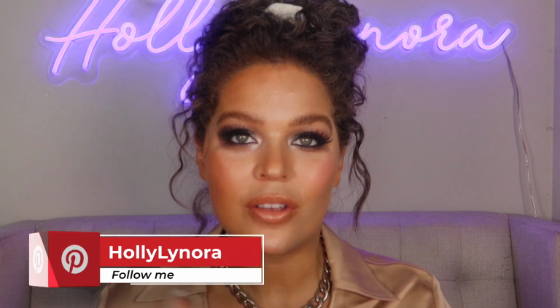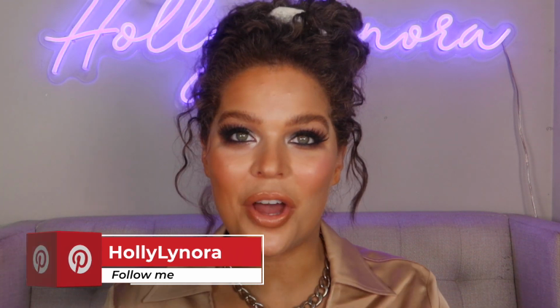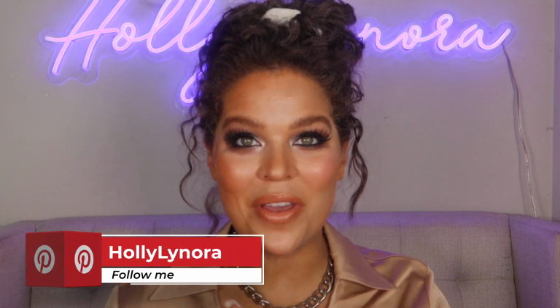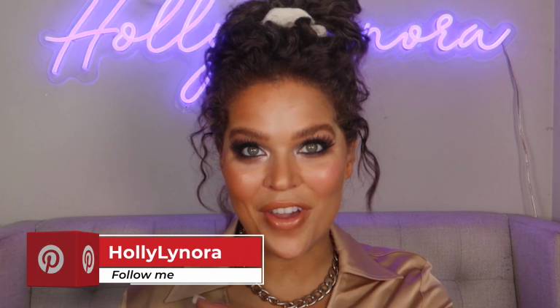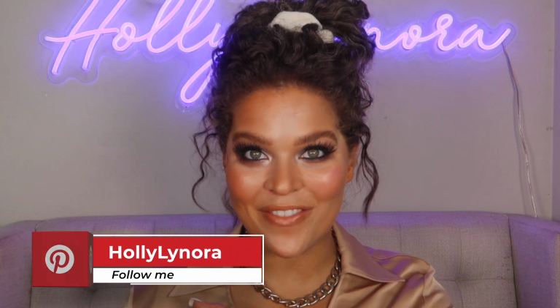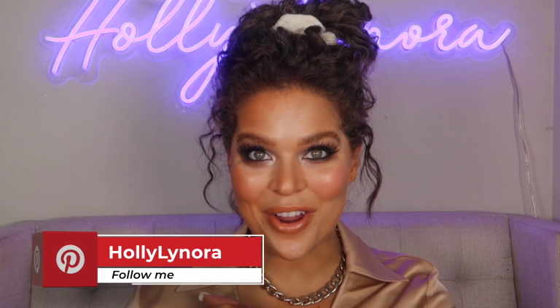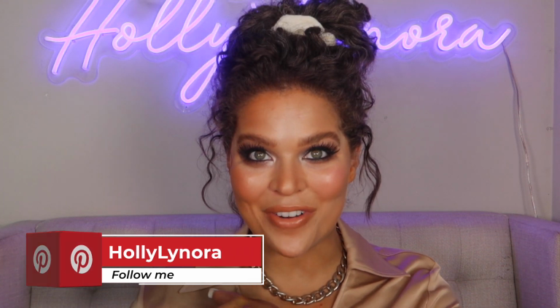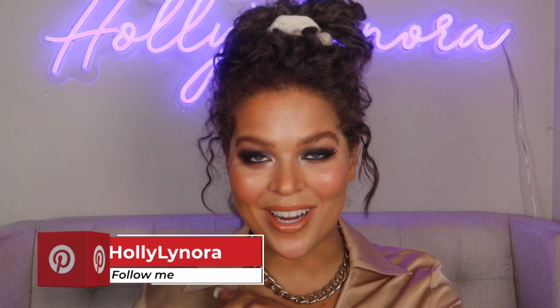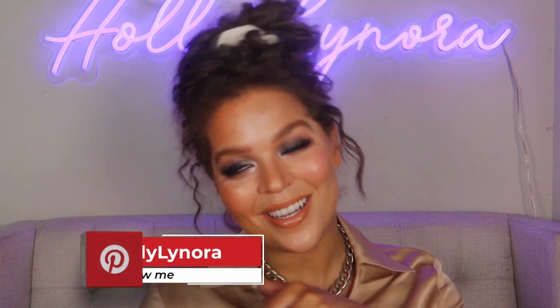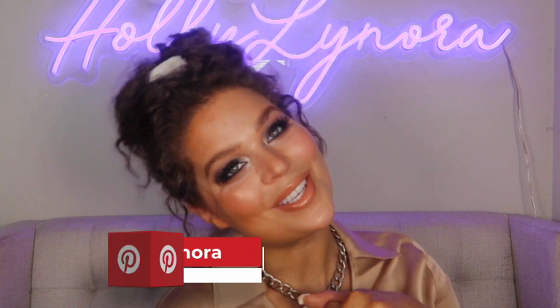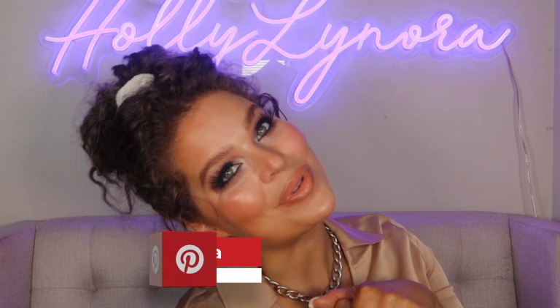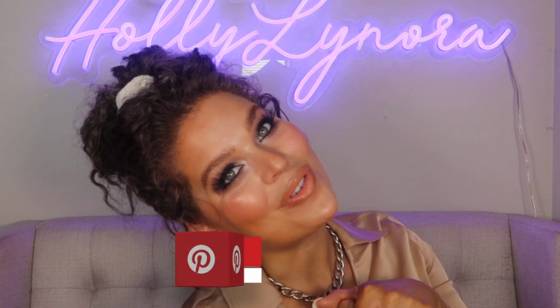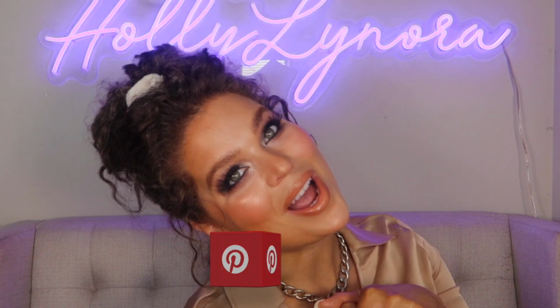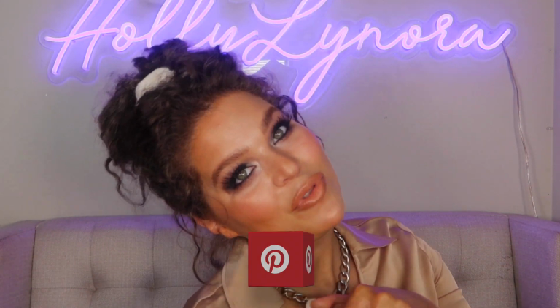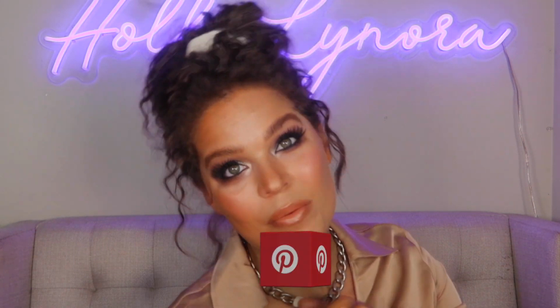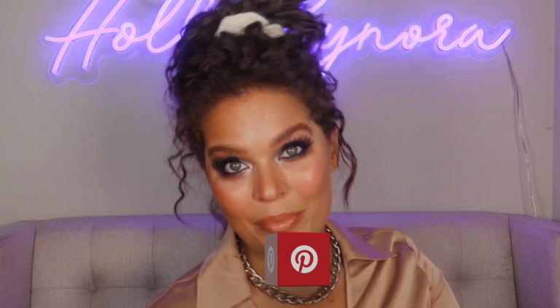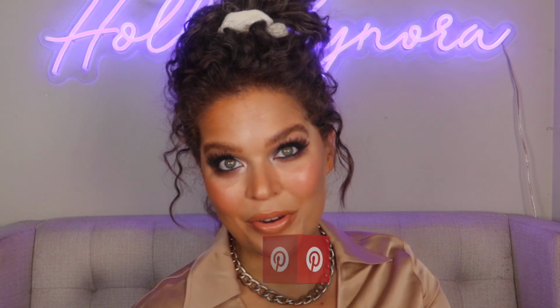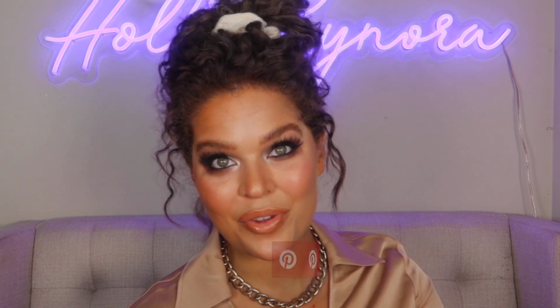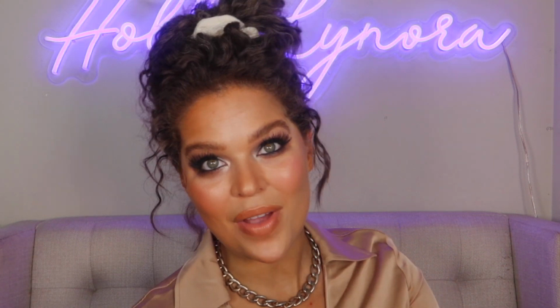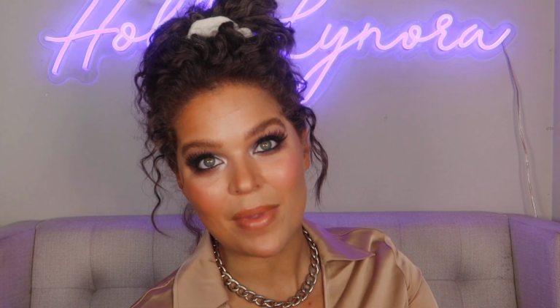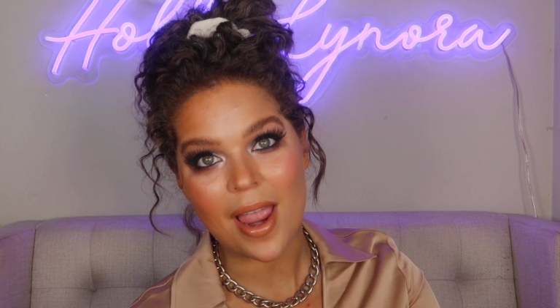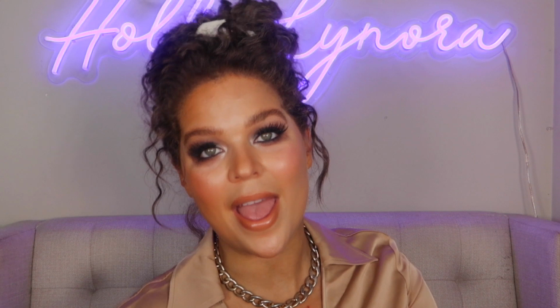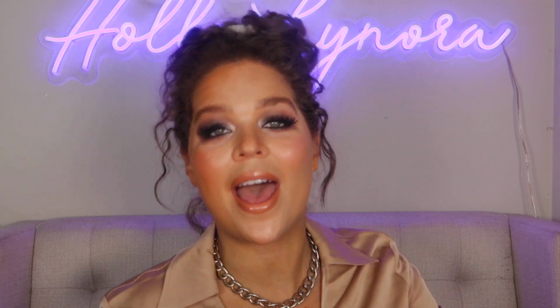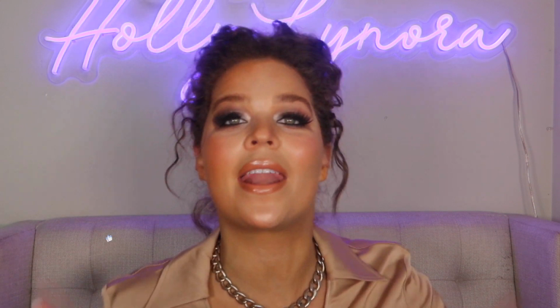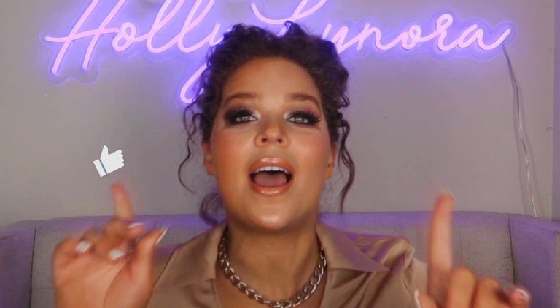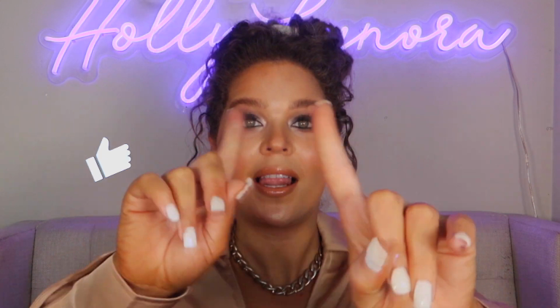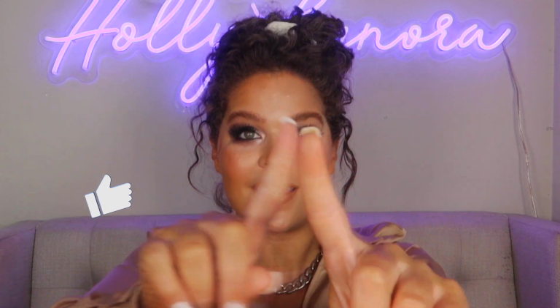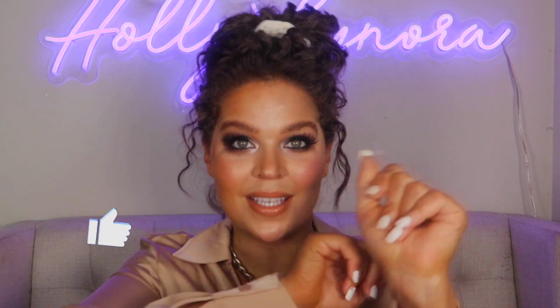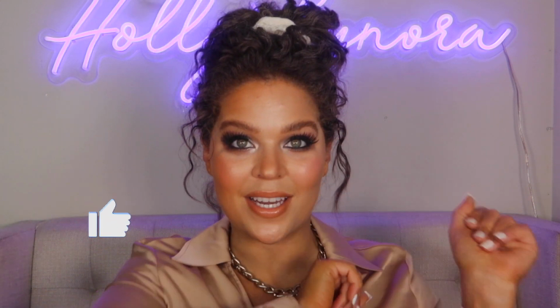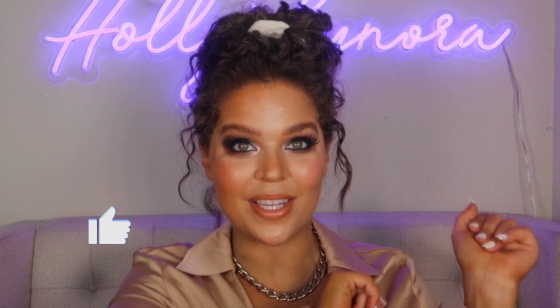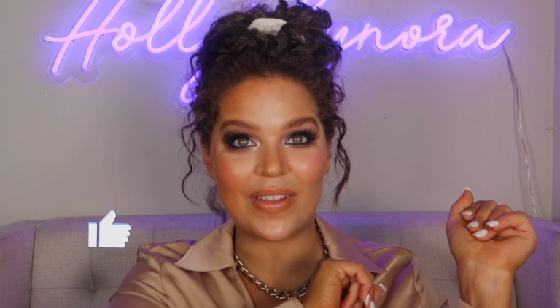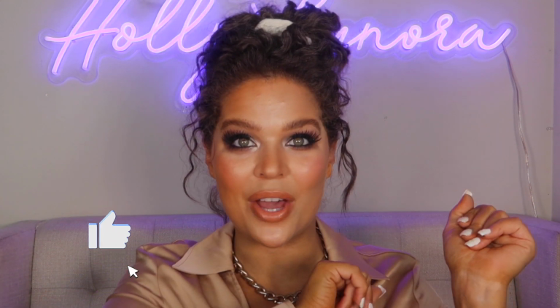So if you have not already, subscribe, join my beauty YouTube family, and let's get into this video.